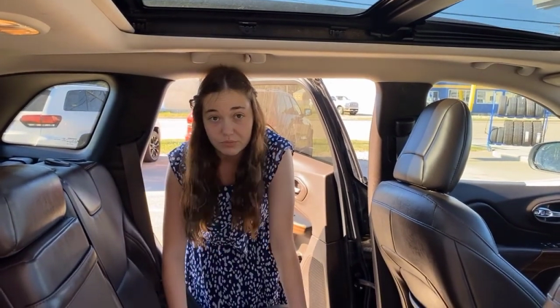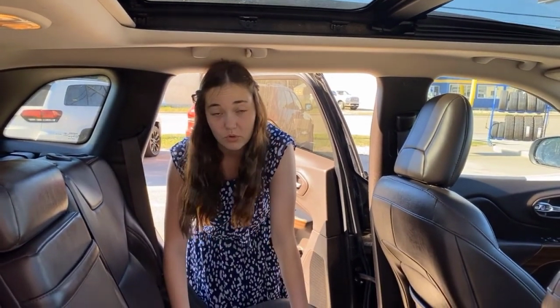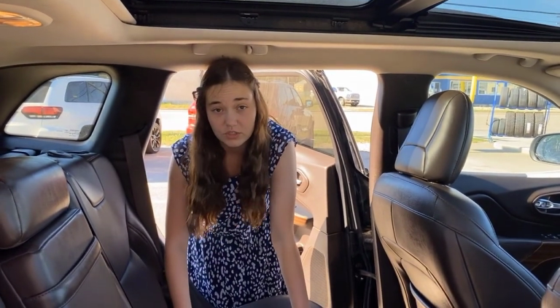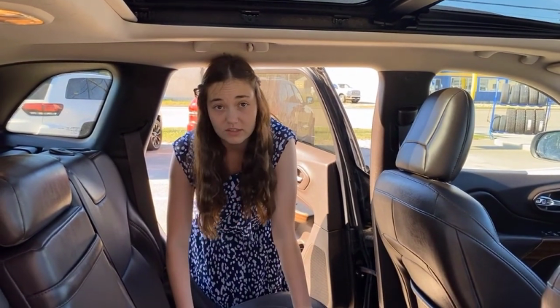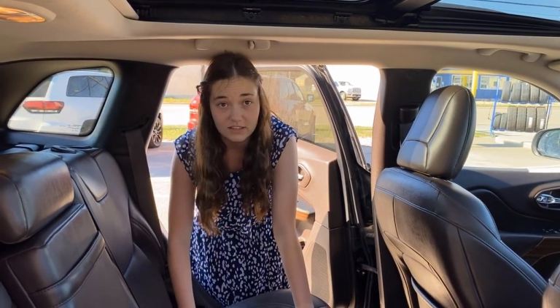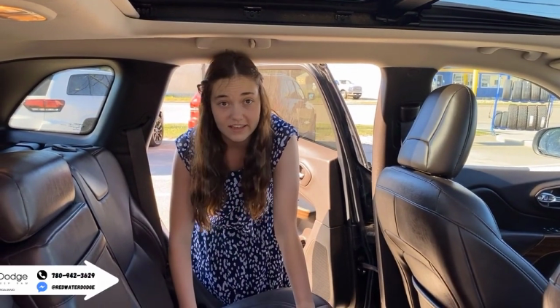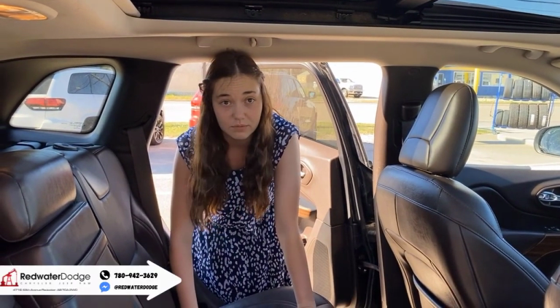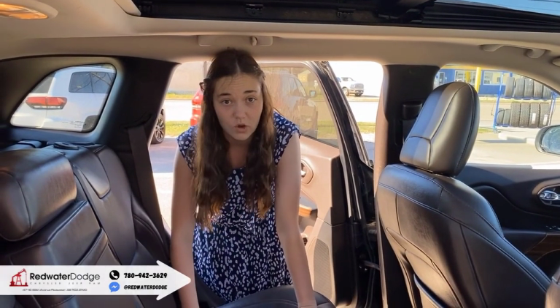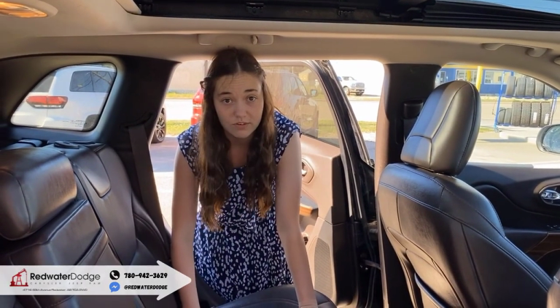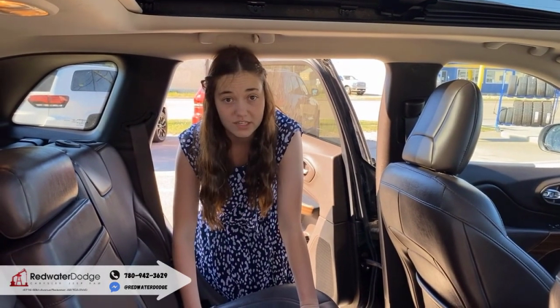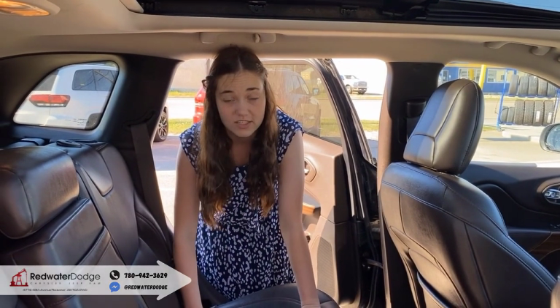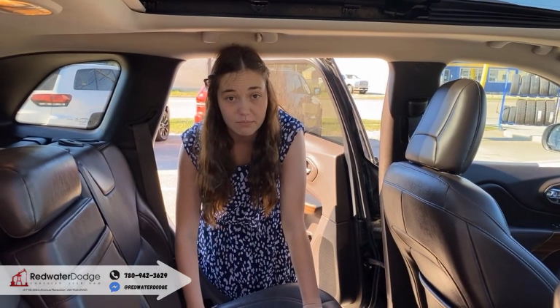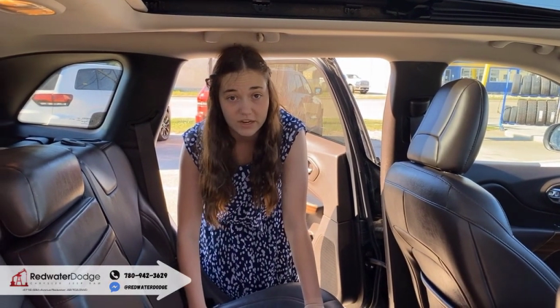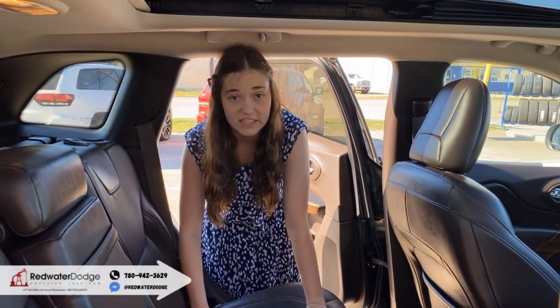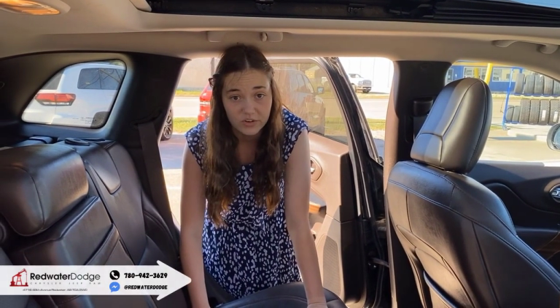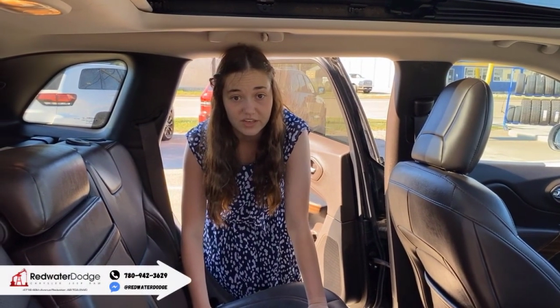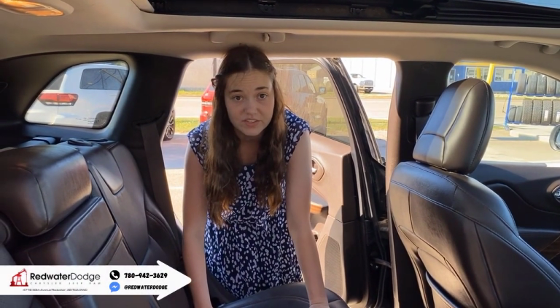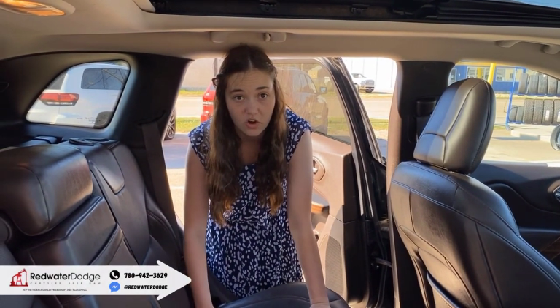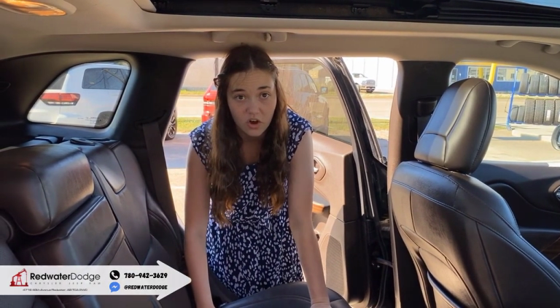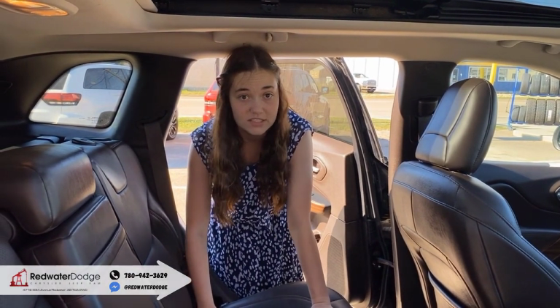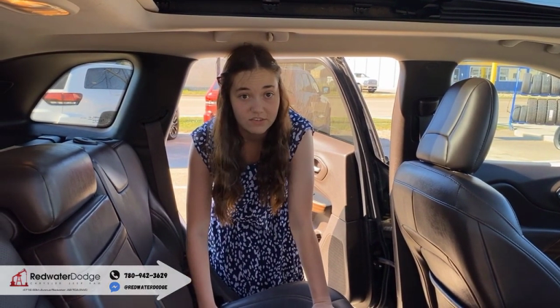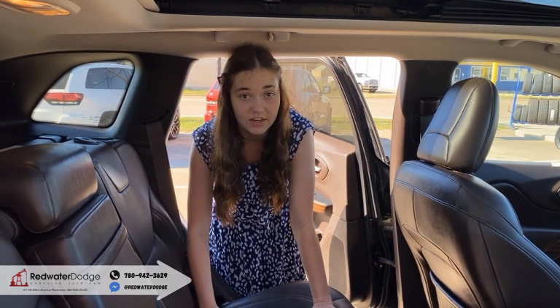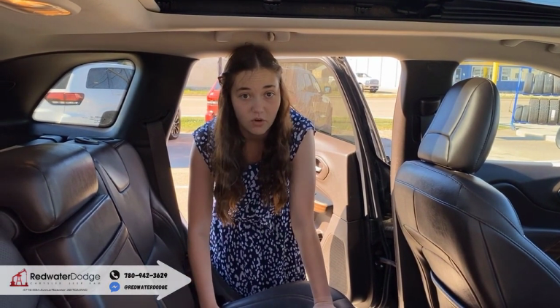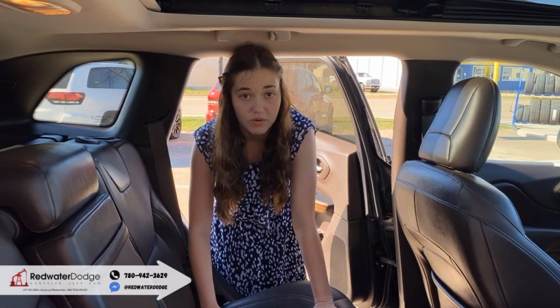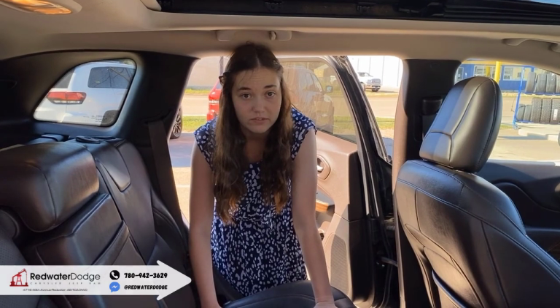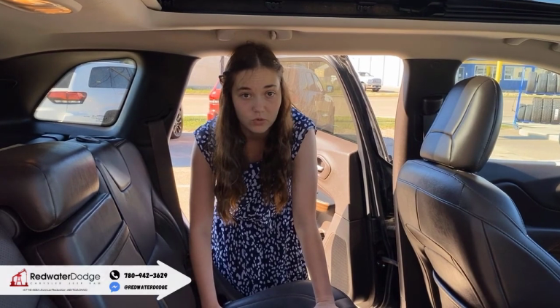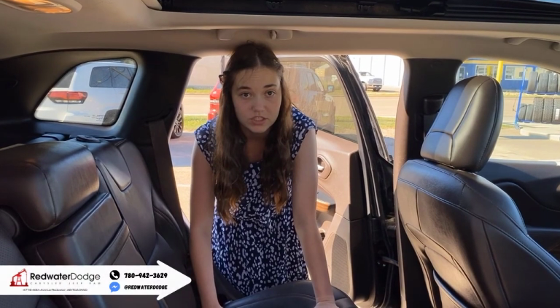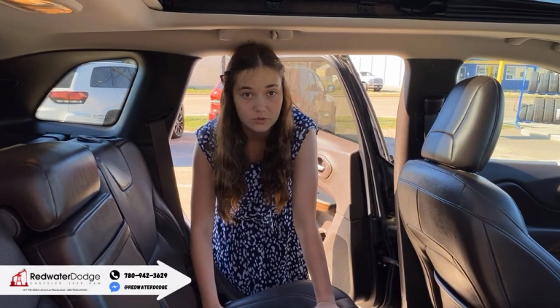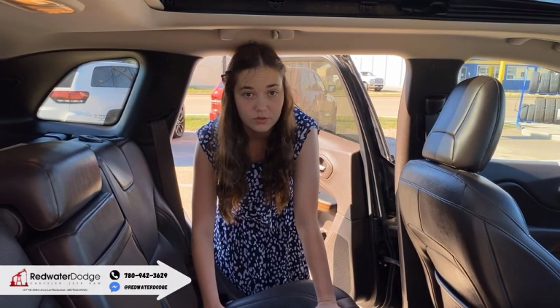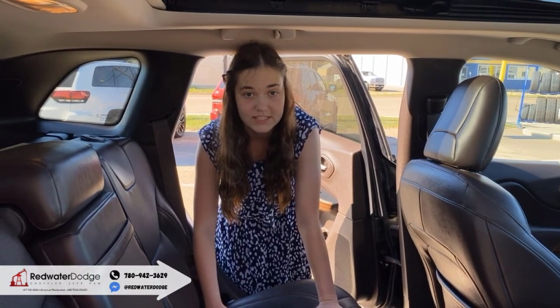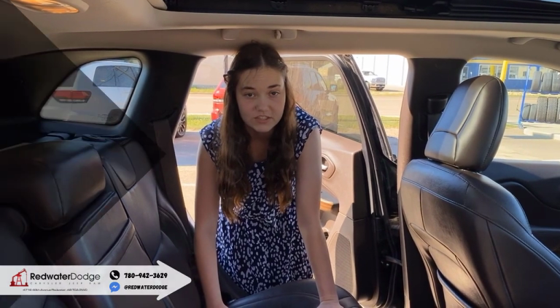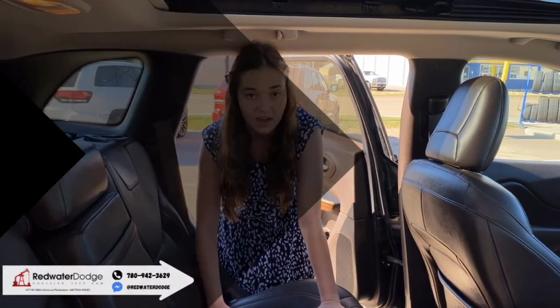If you want to make this Jeep yours, you can click the link below for pictures and pricing, or you can give us a call at 780-942-3629.